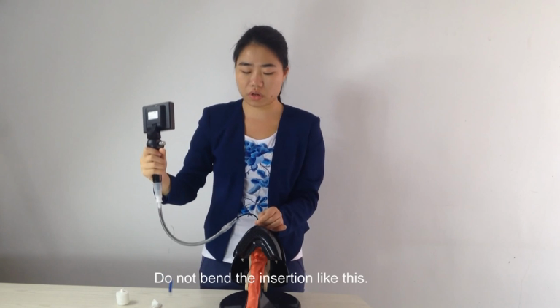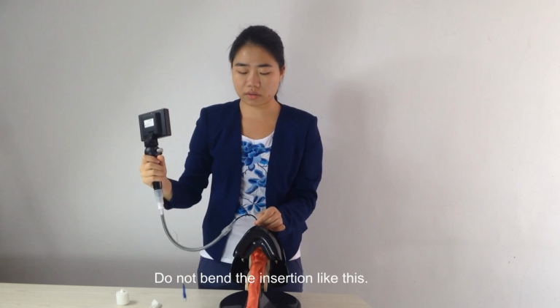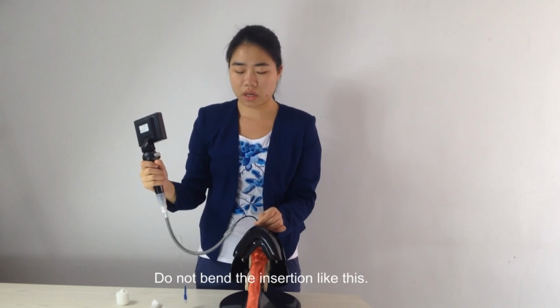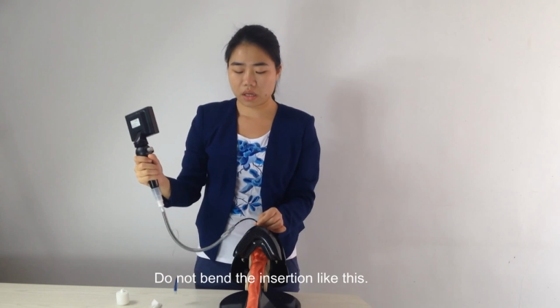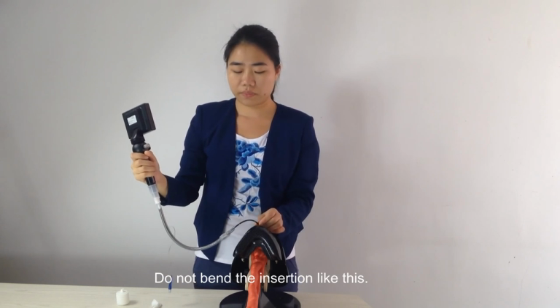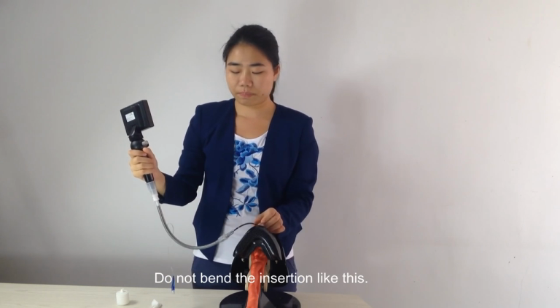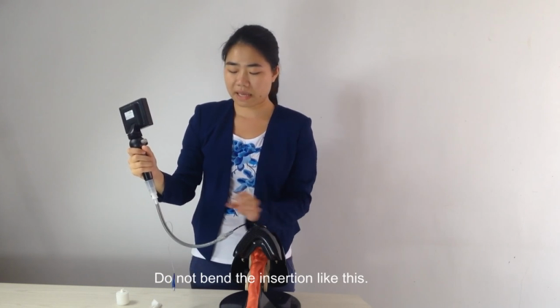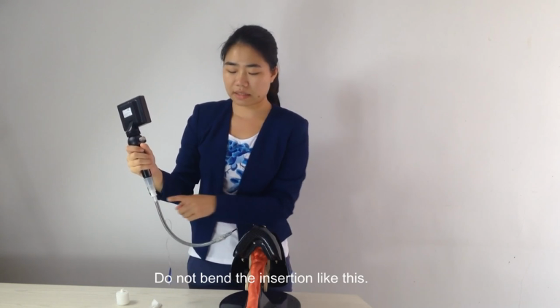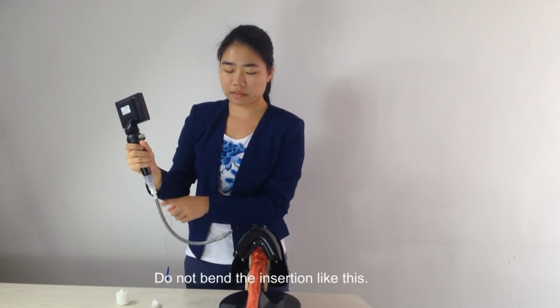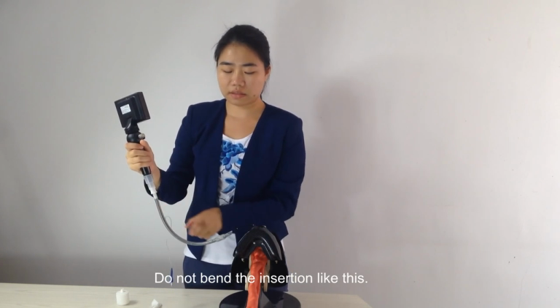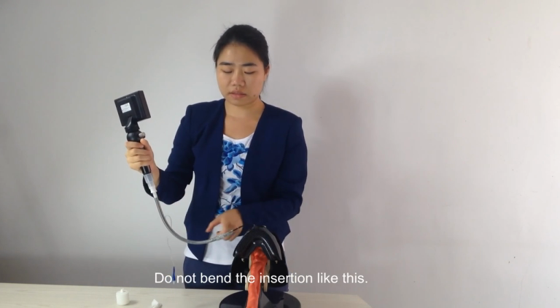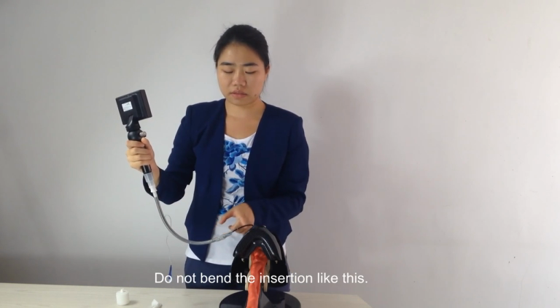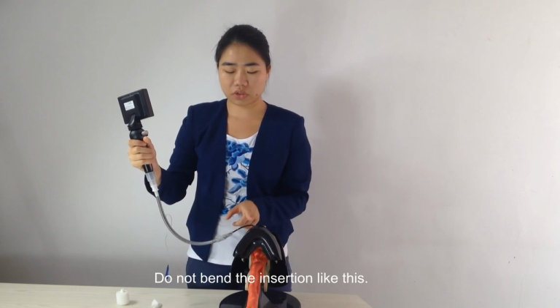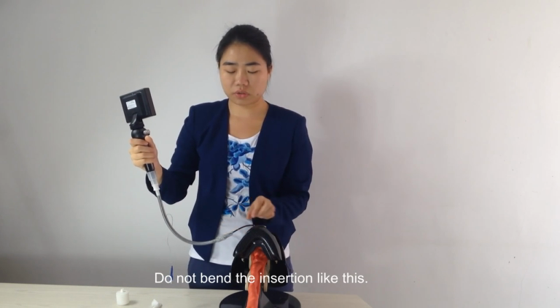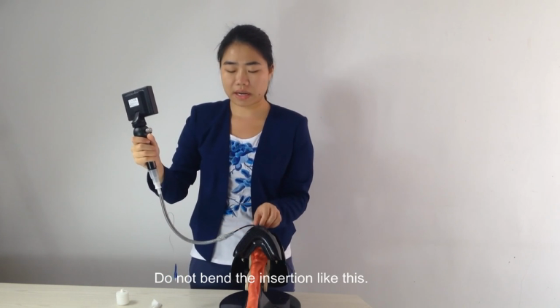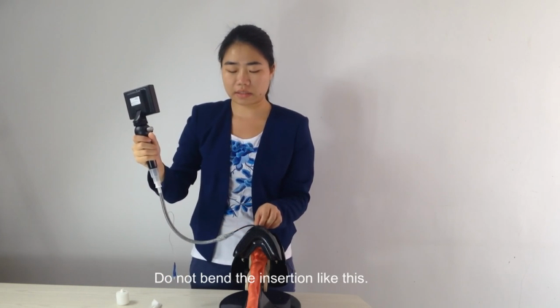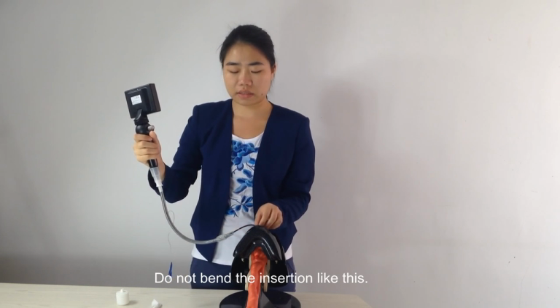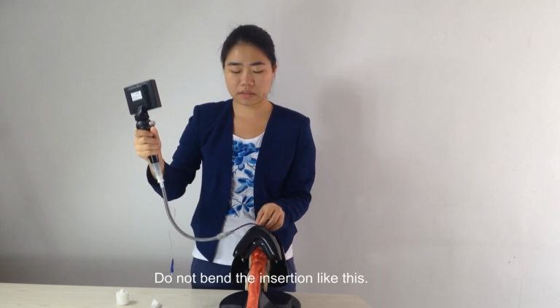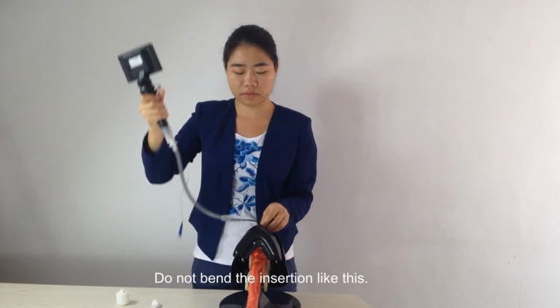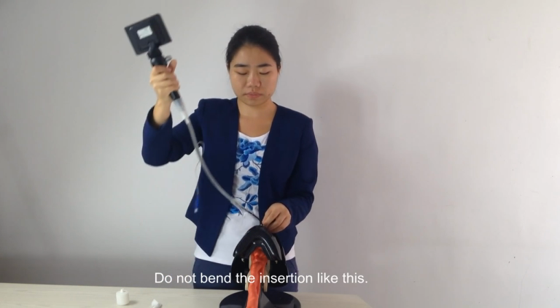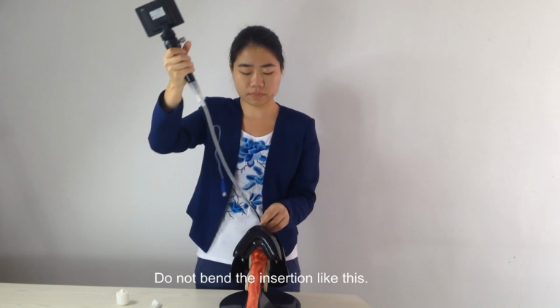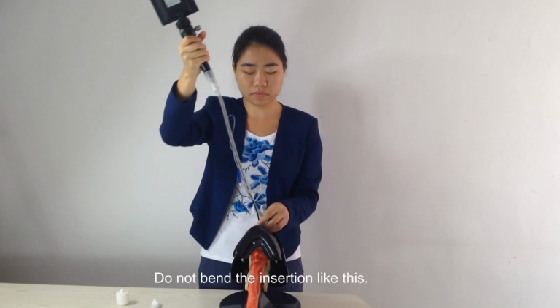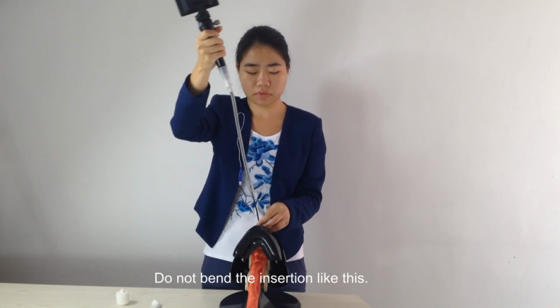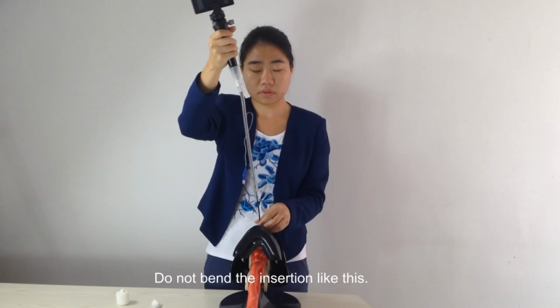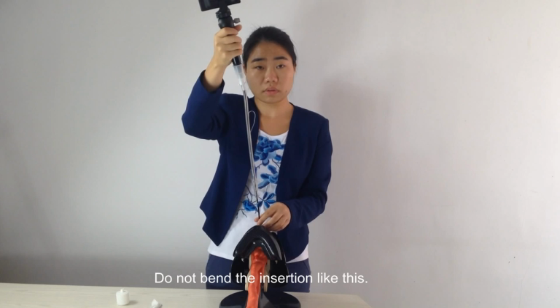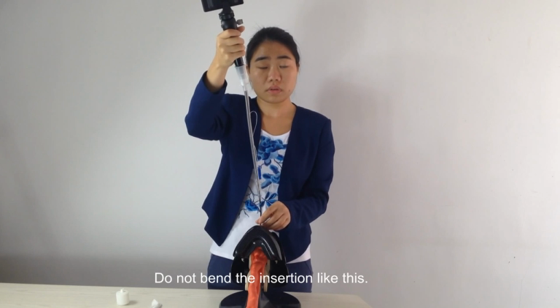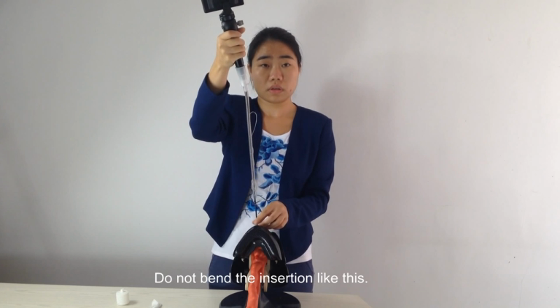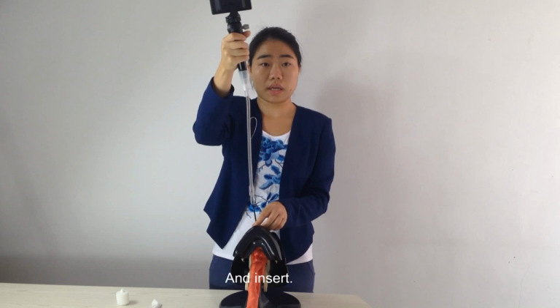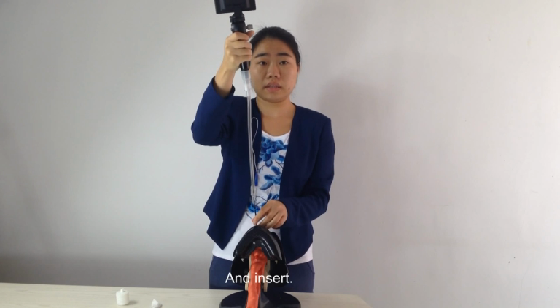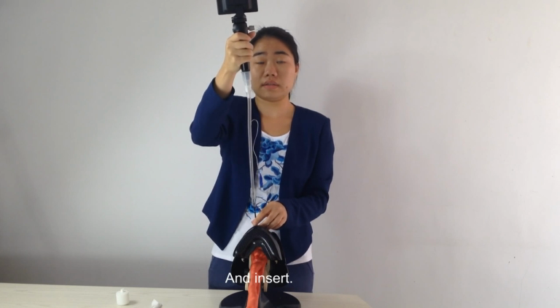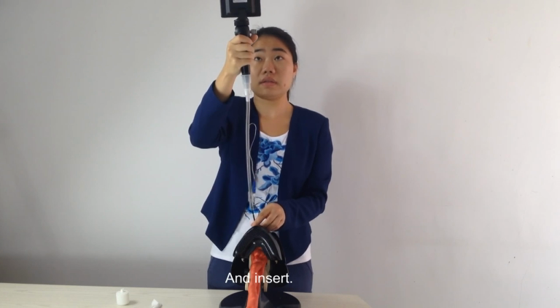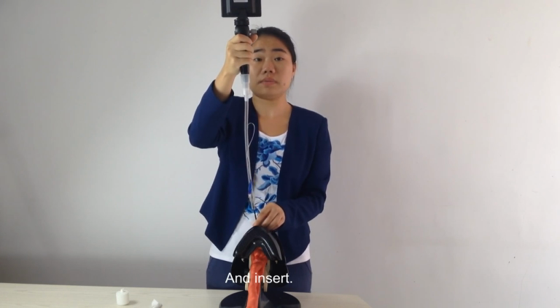Do not bend the insertion tube like this. Then insert.